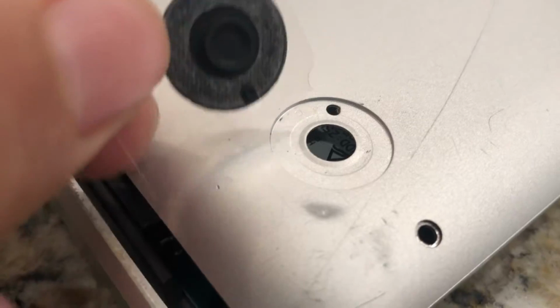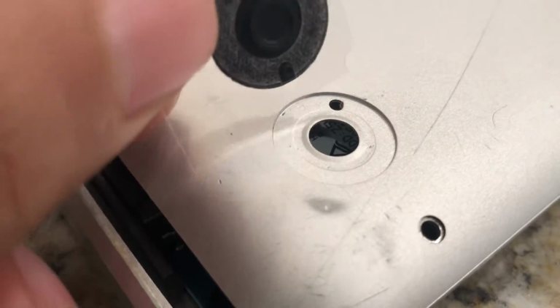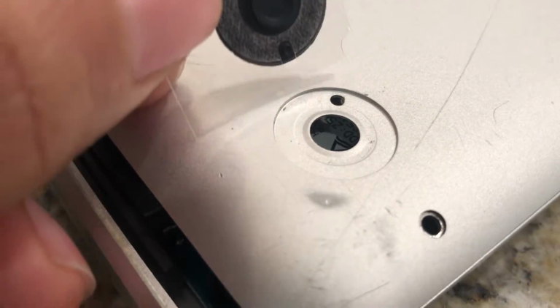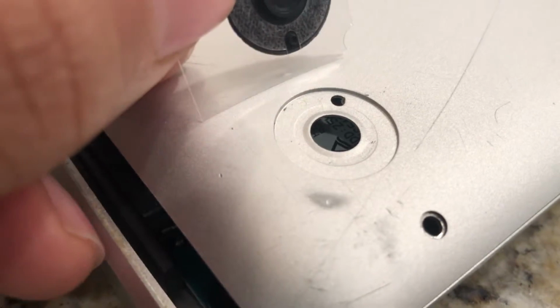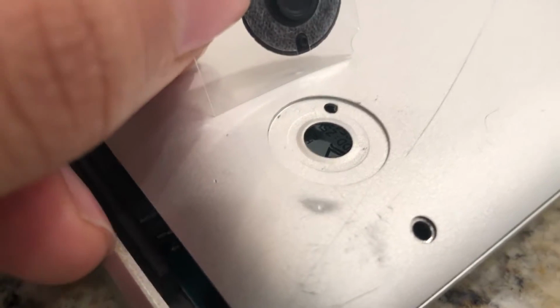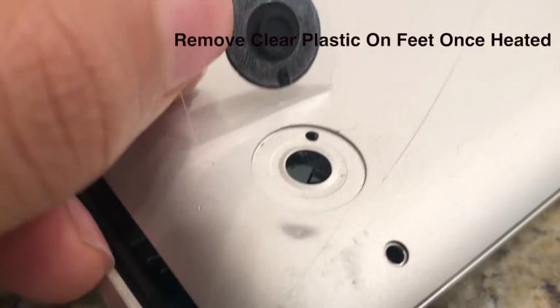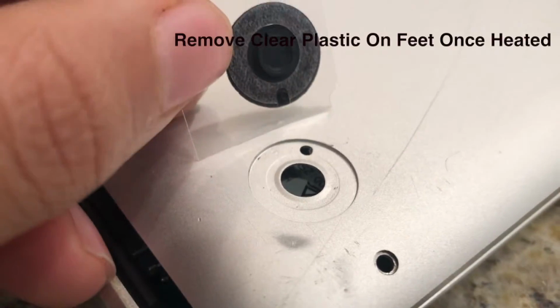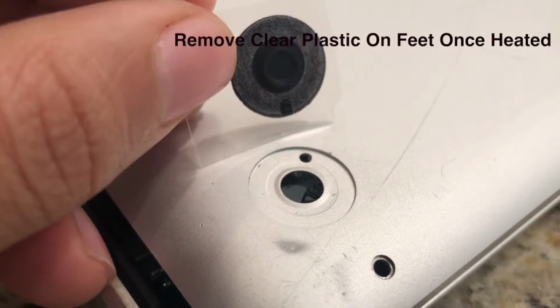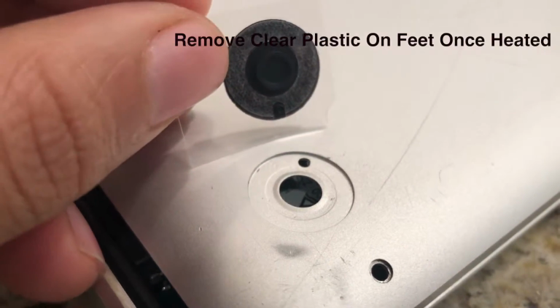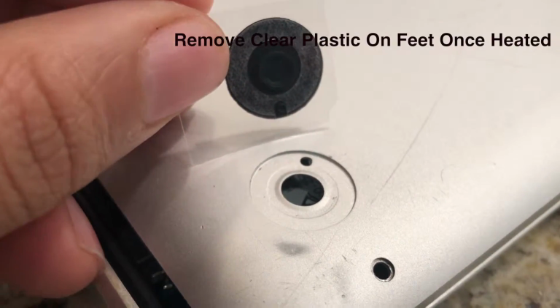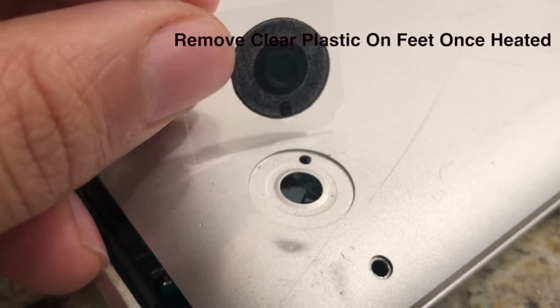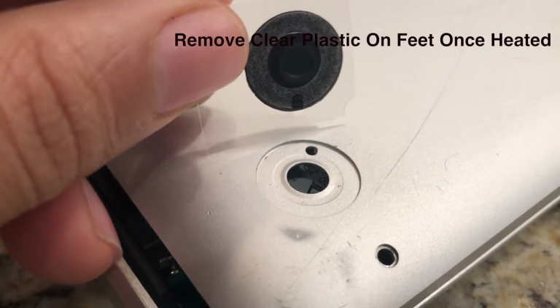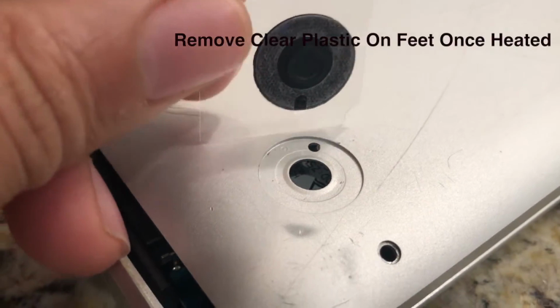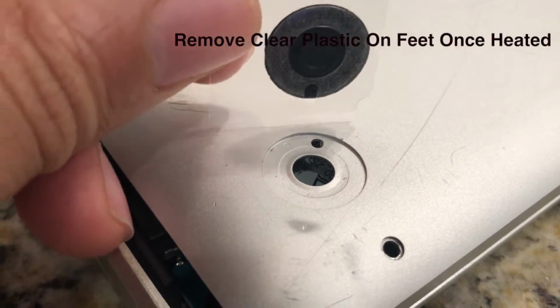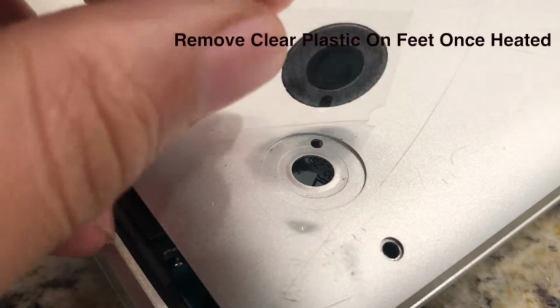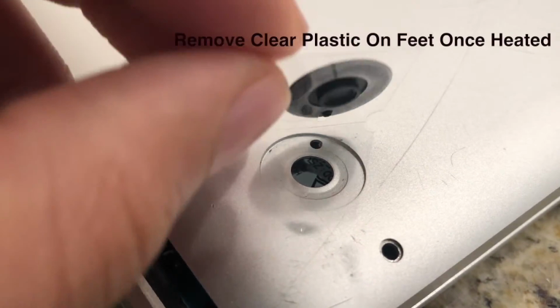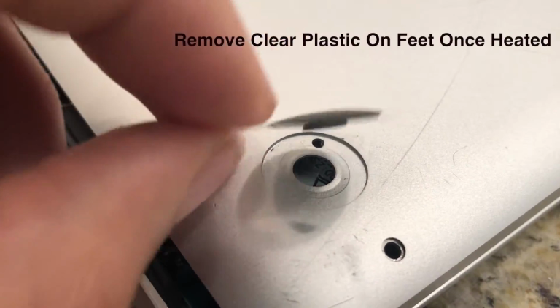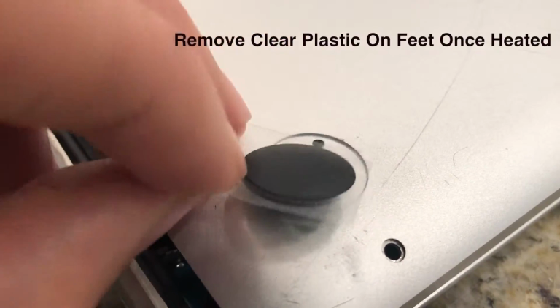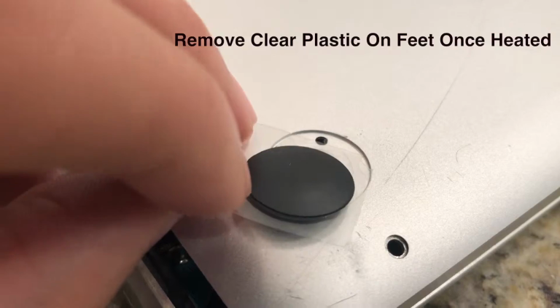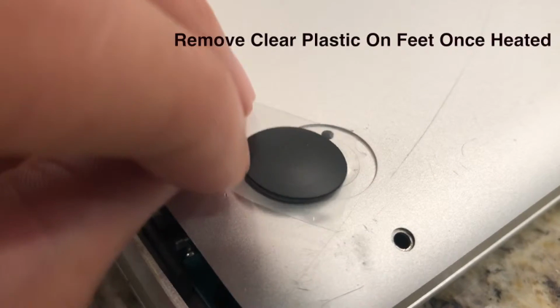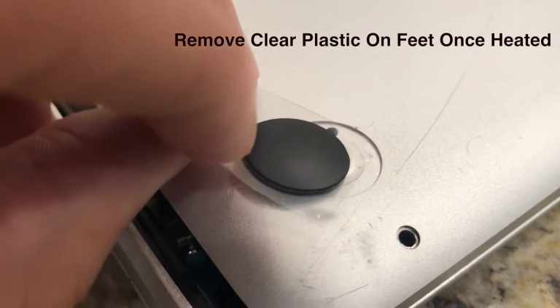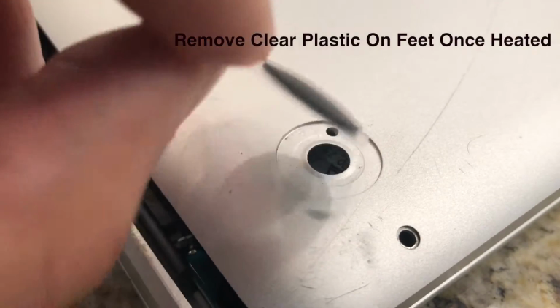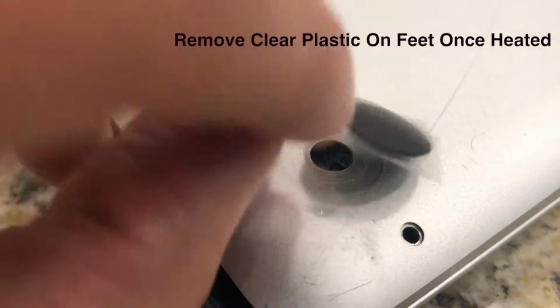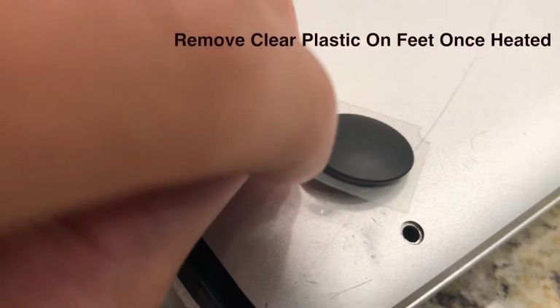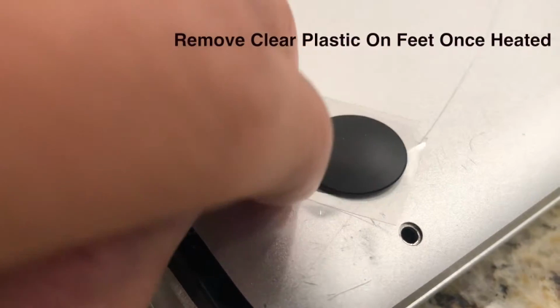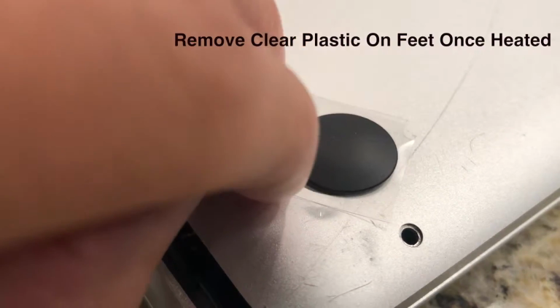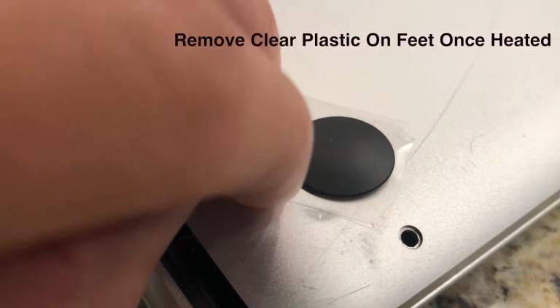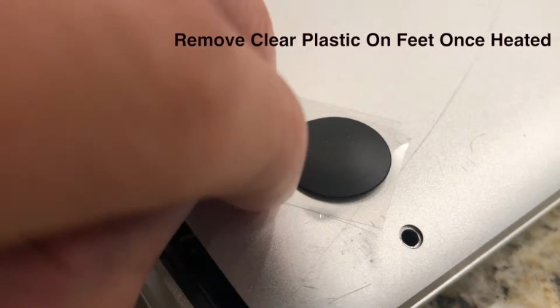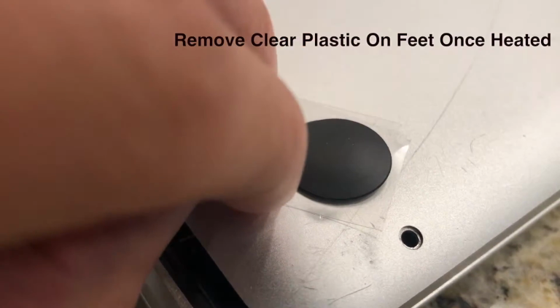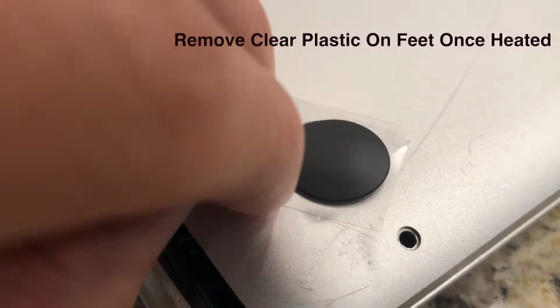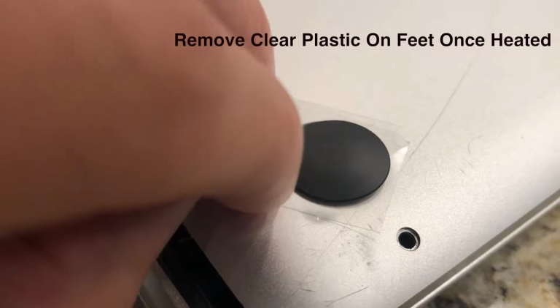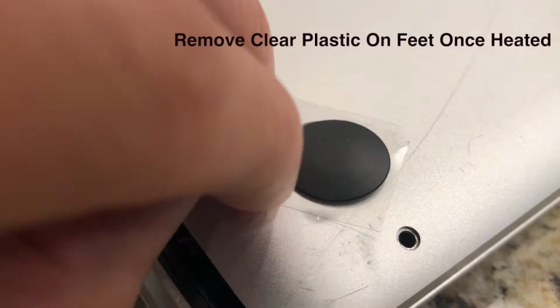Step four: once heated up, line the plastic foot correctly in the hole with the knobs.